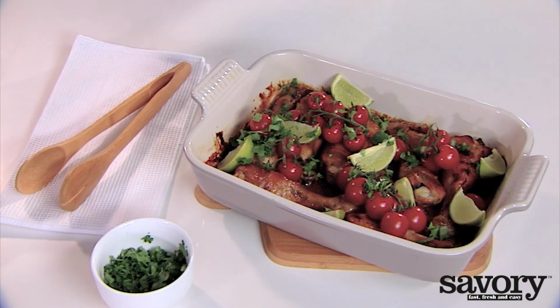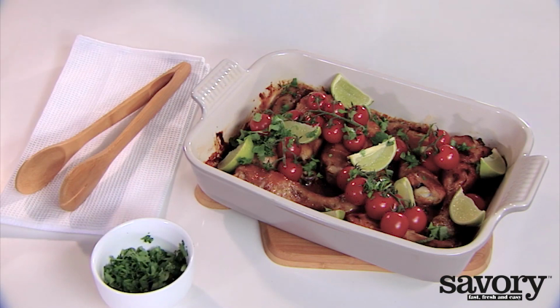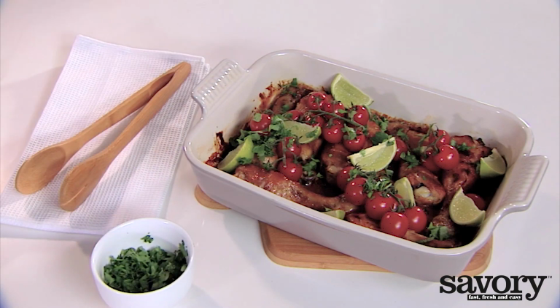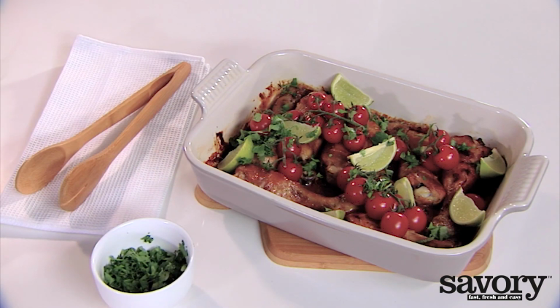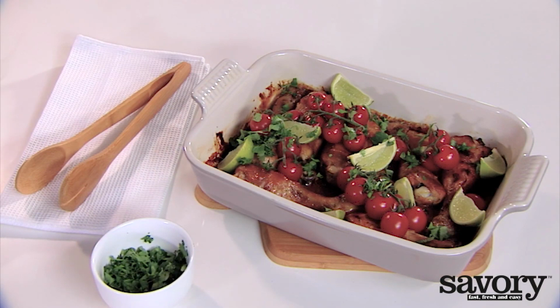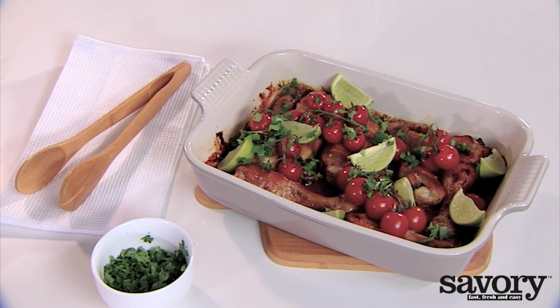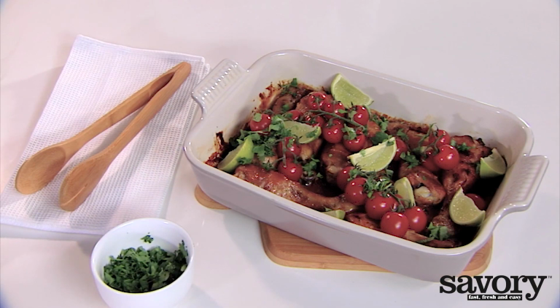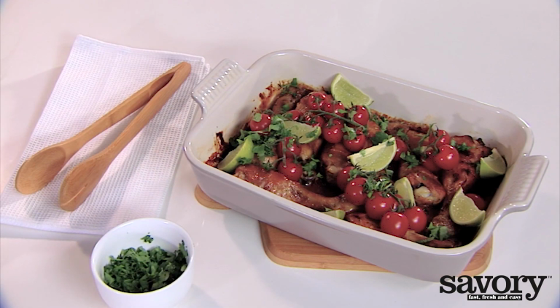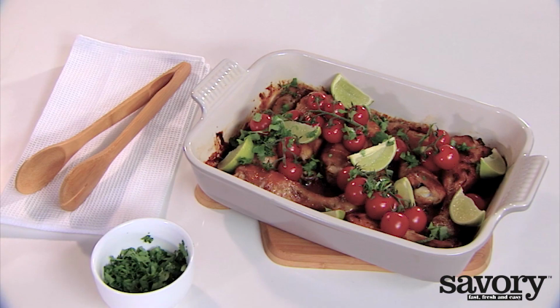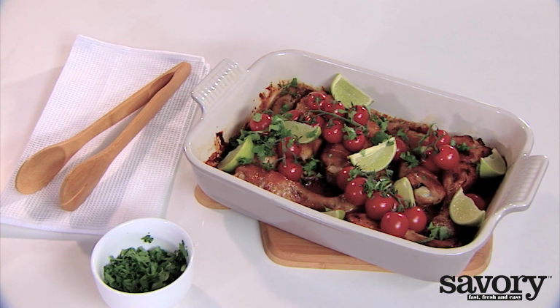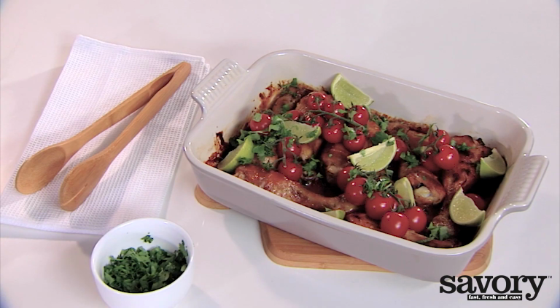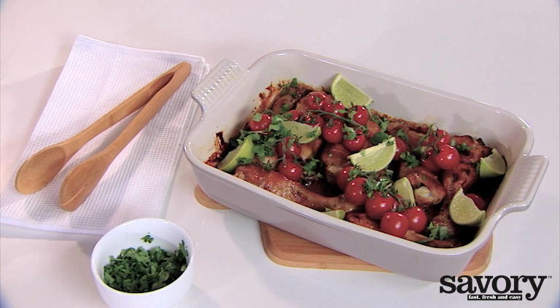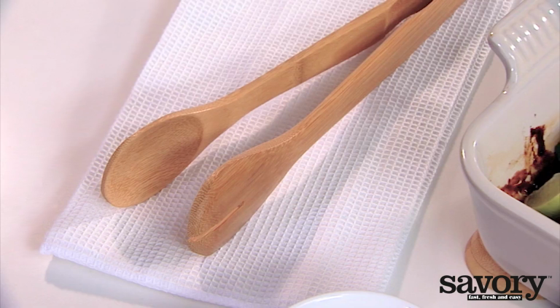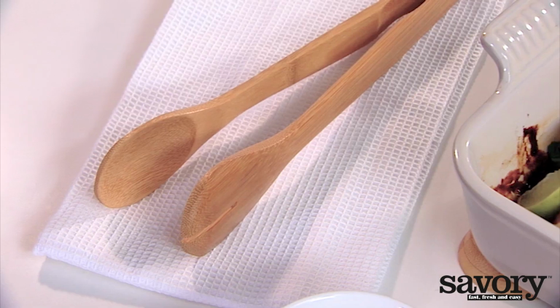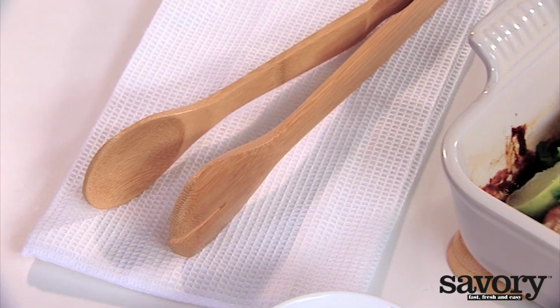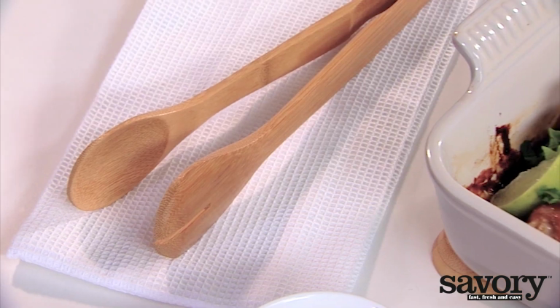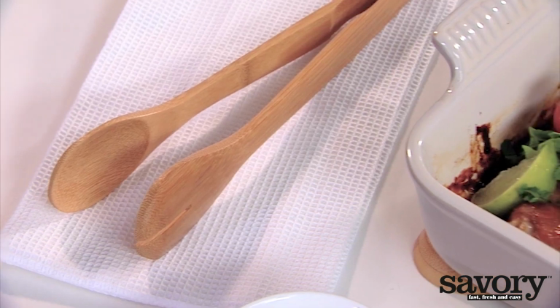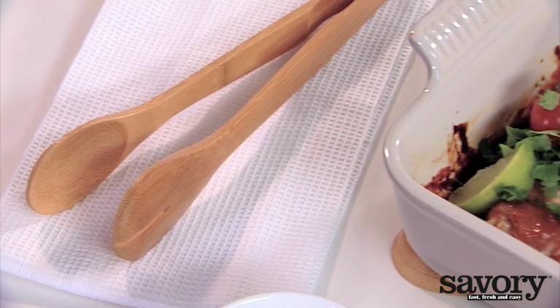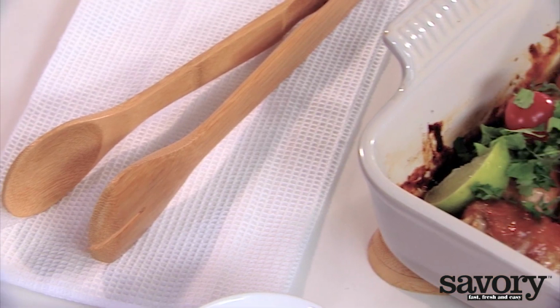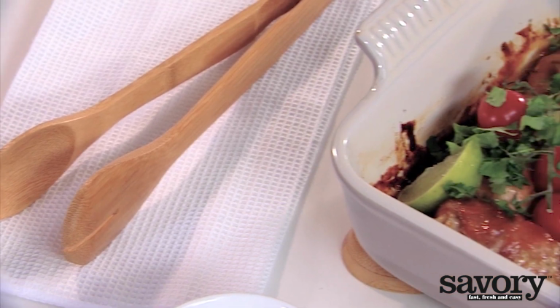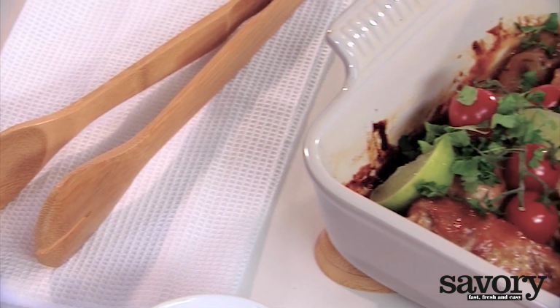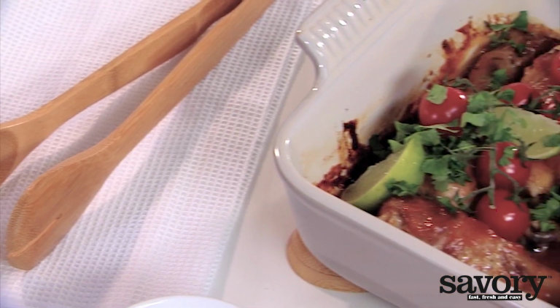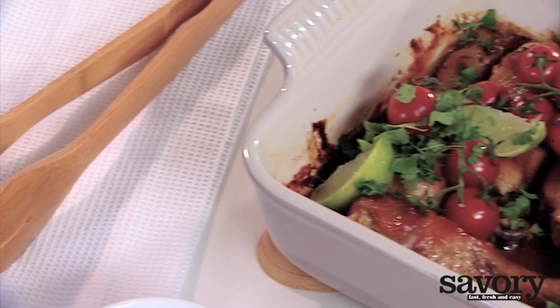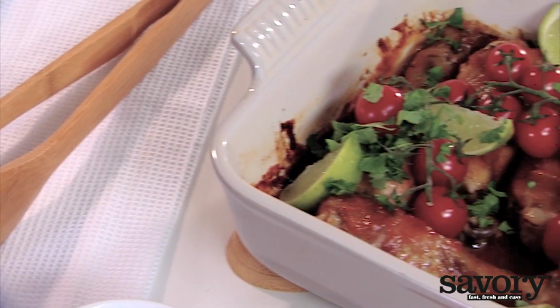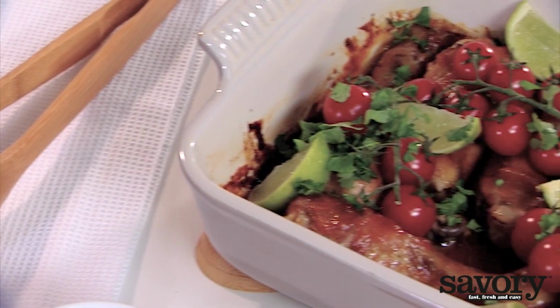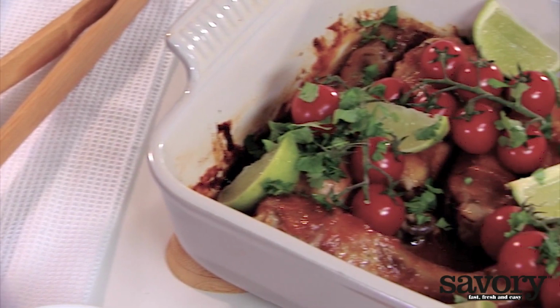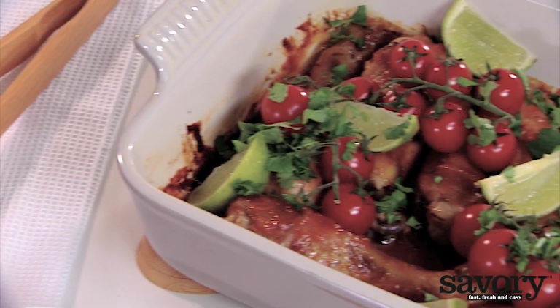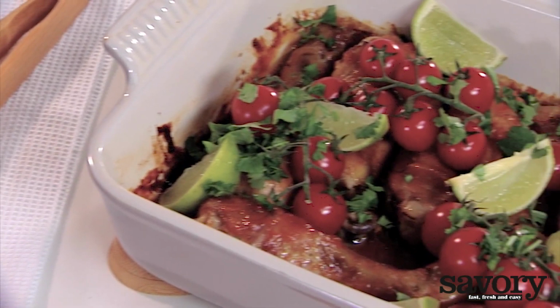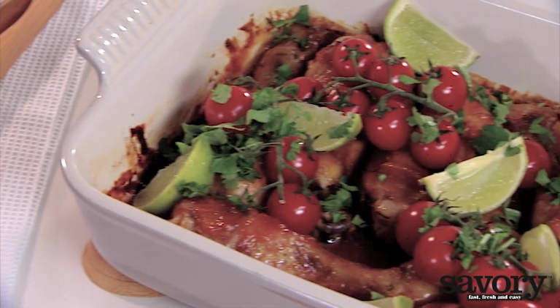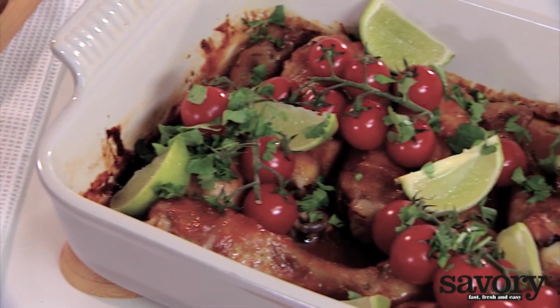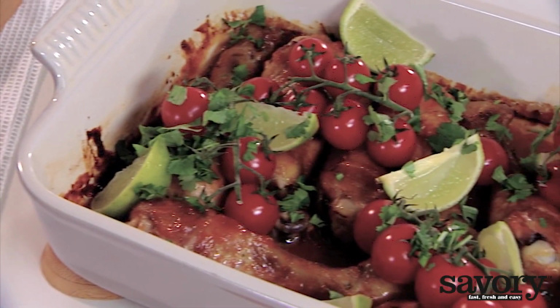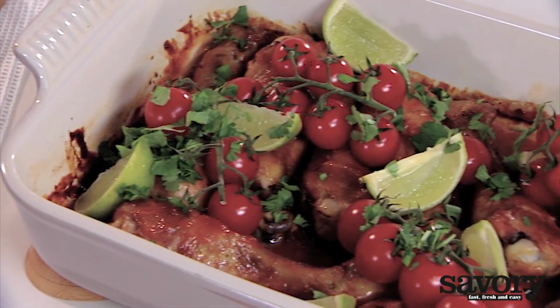And that's the savory way to make sticky chicken drumsticks.